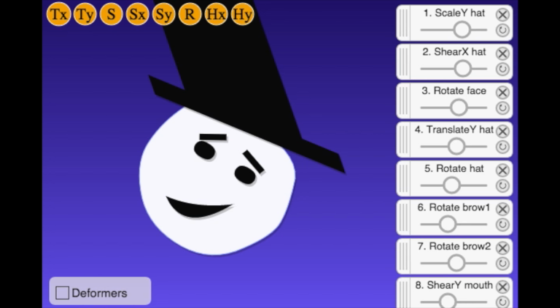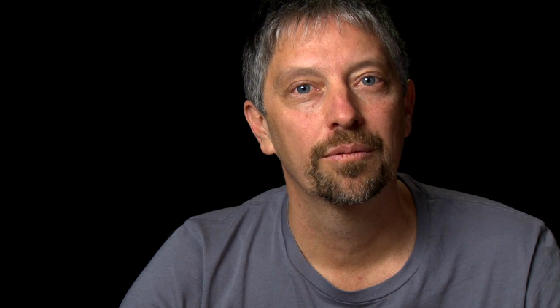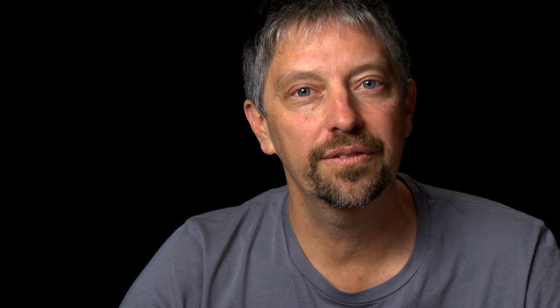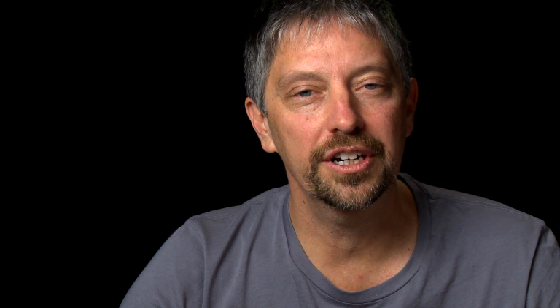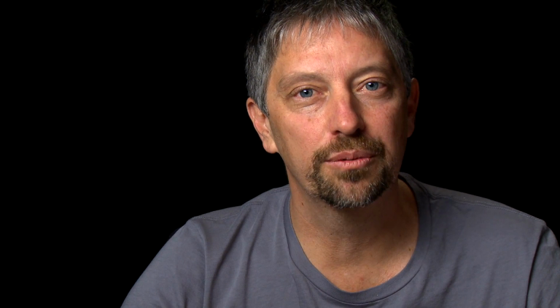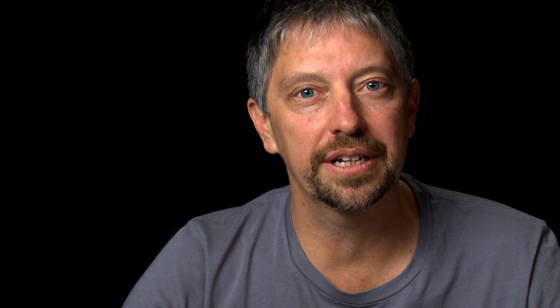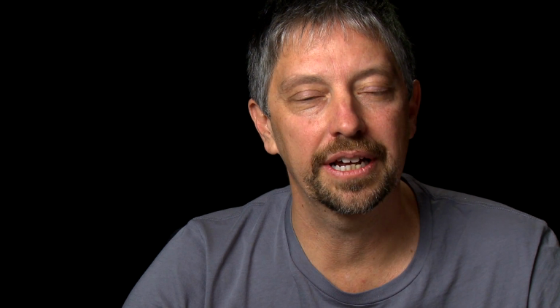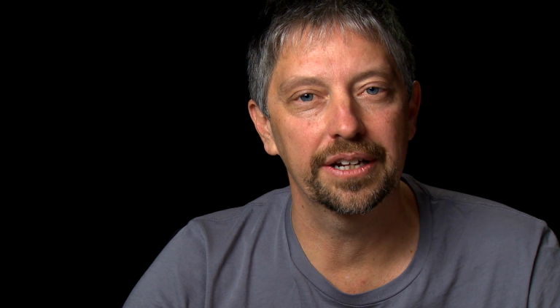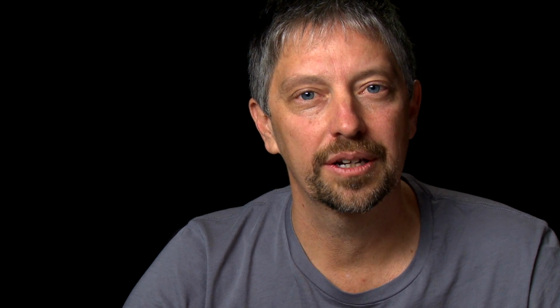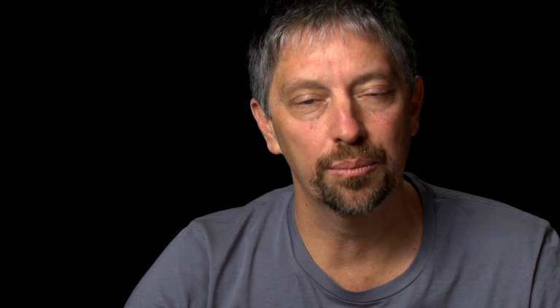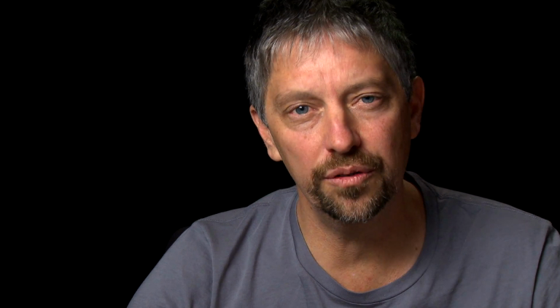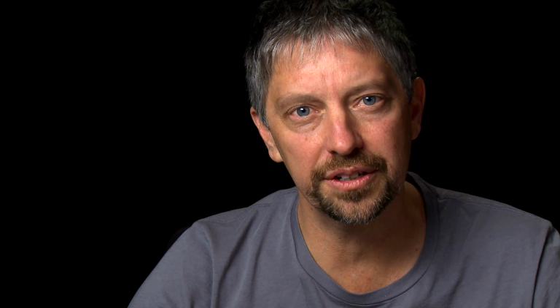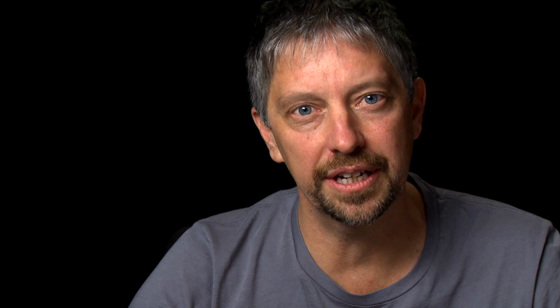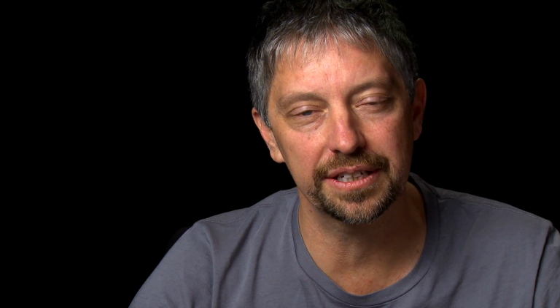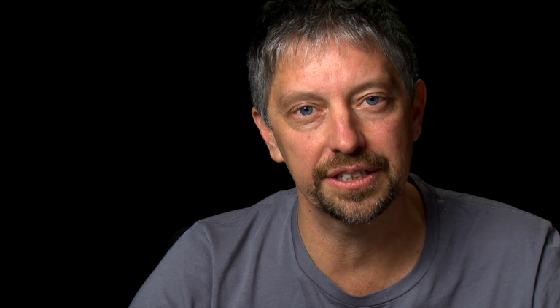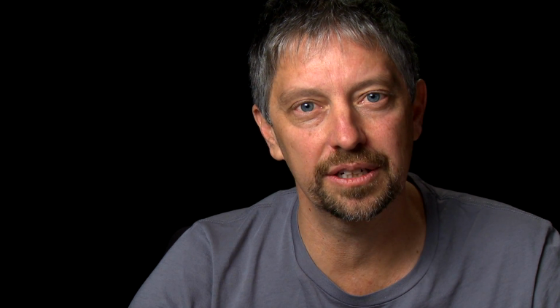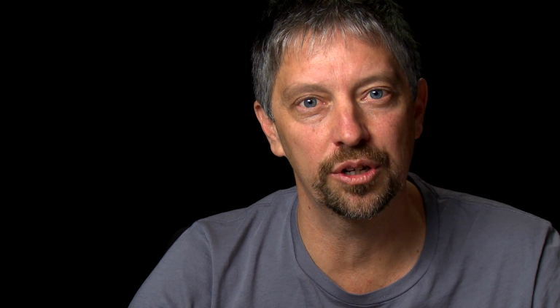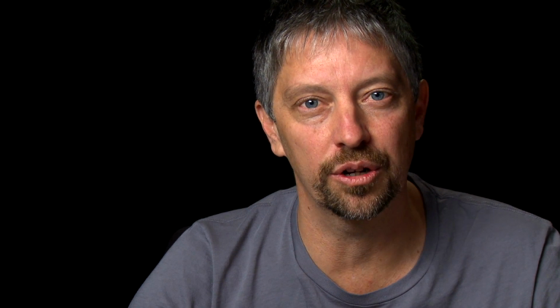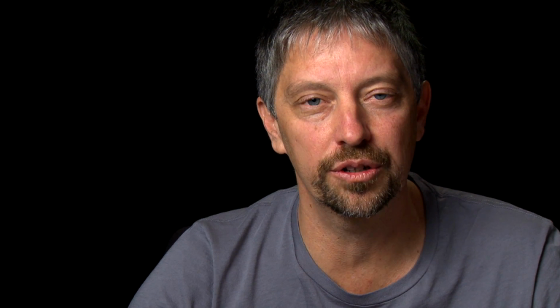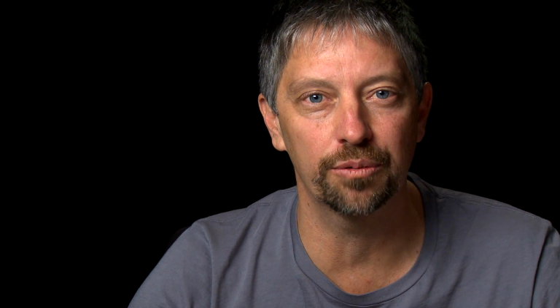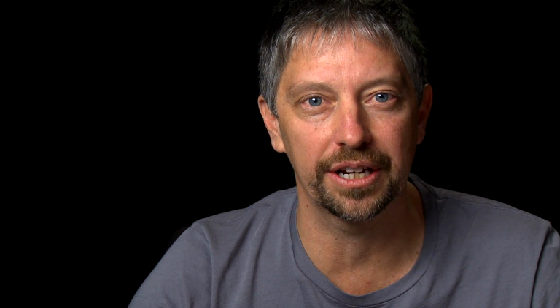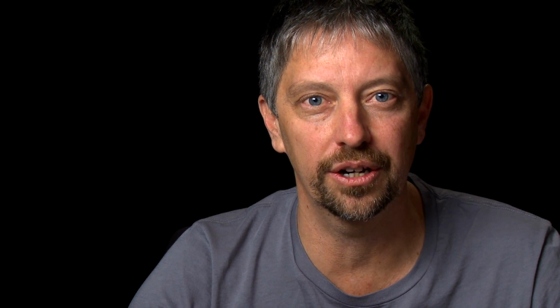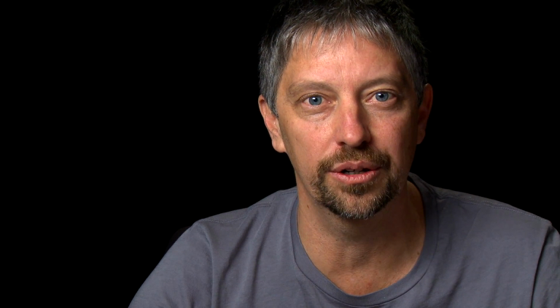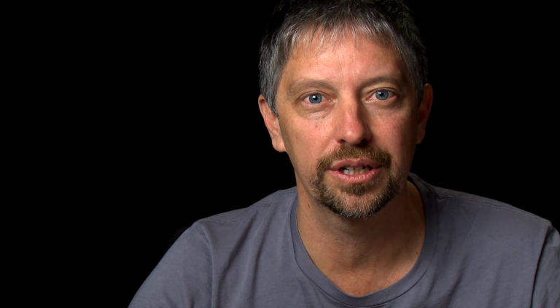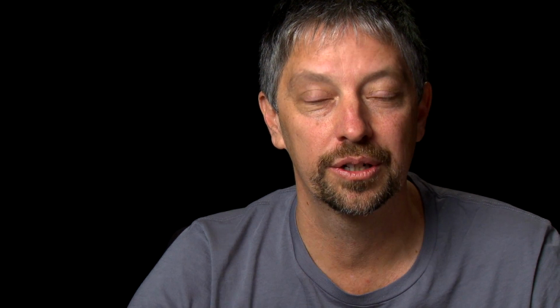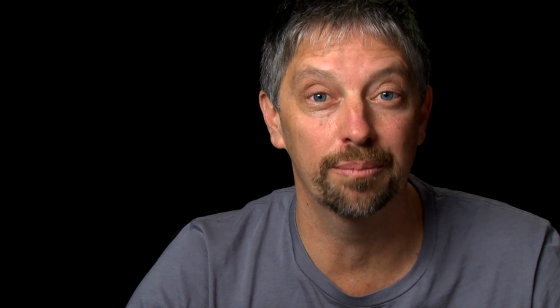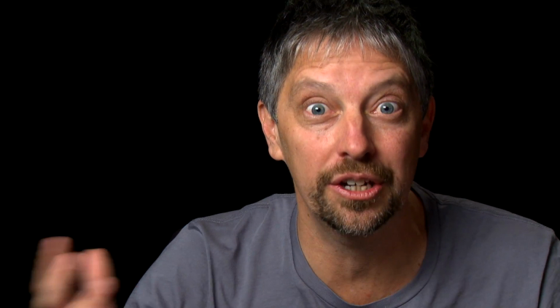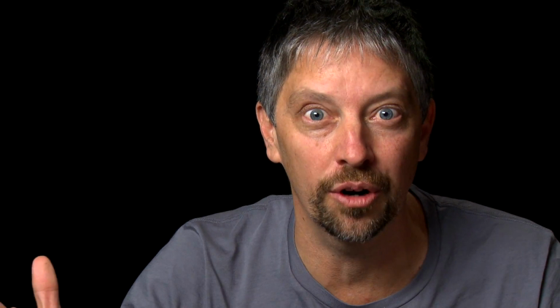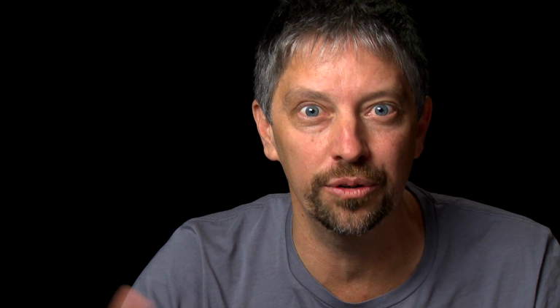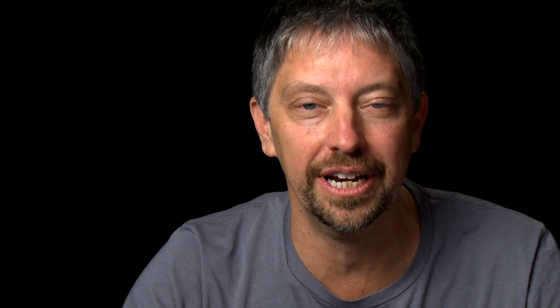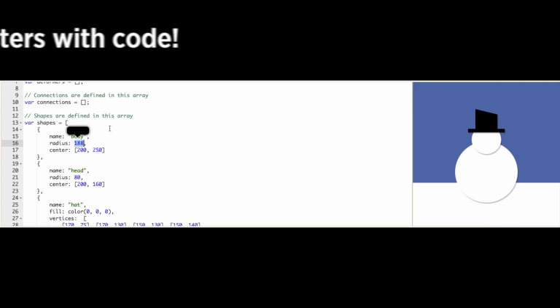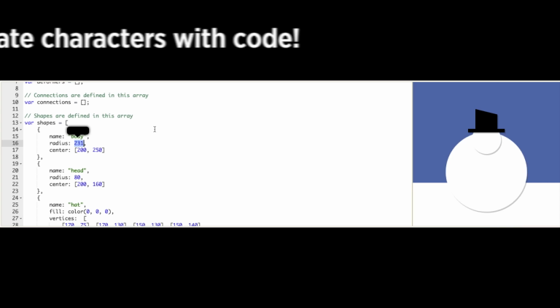When you finish rigging the head, move on to the next lesson where you'll learn to write code to make your own character.